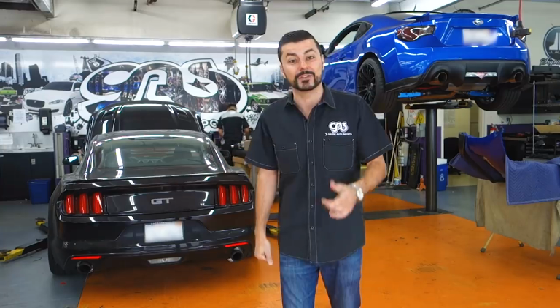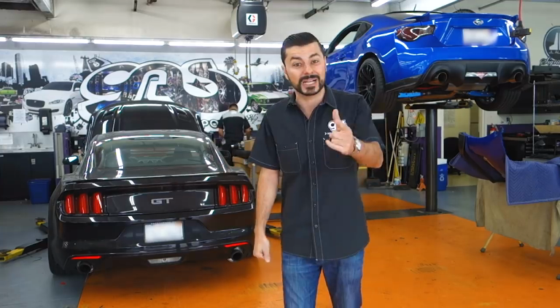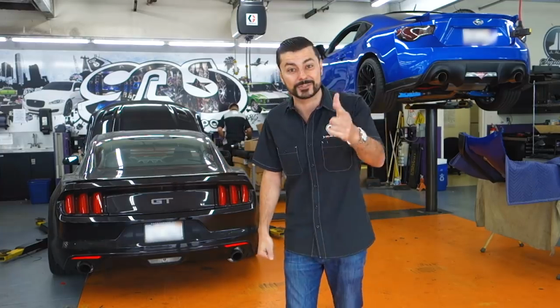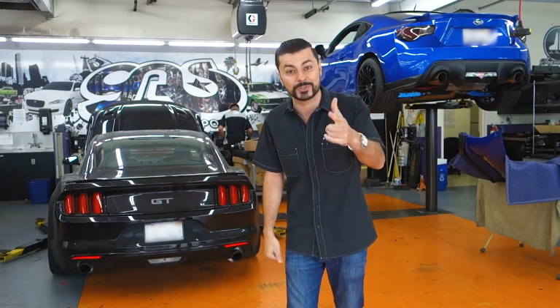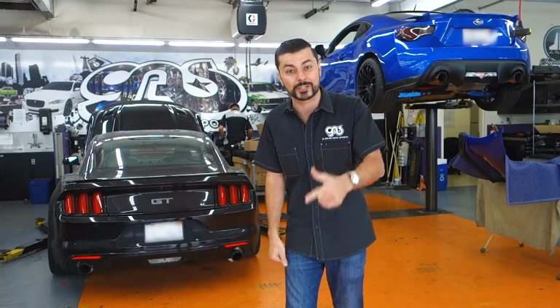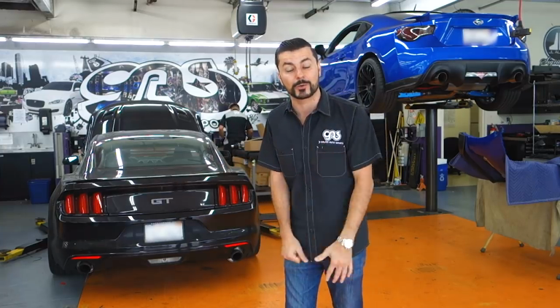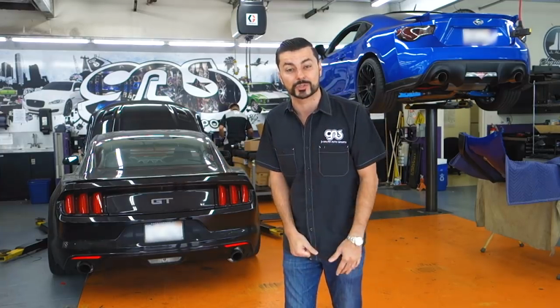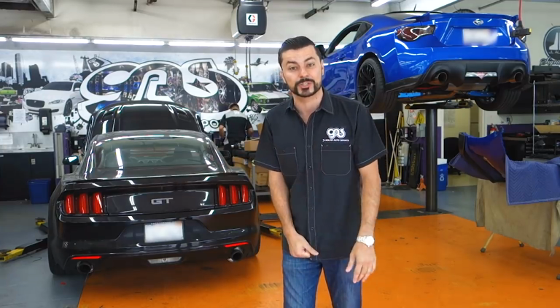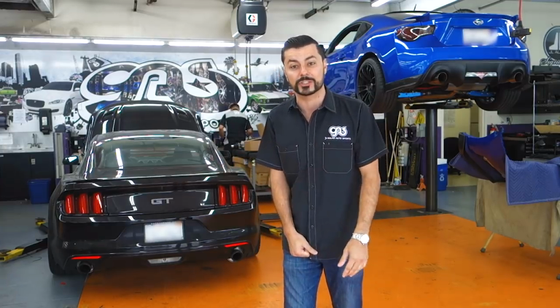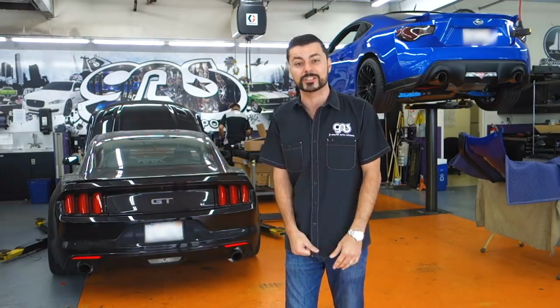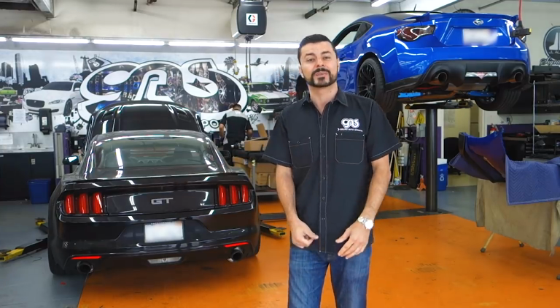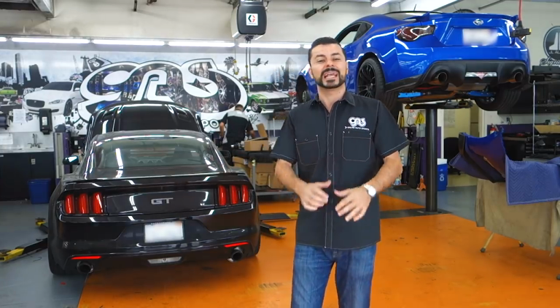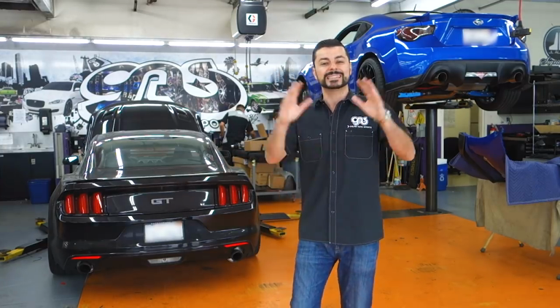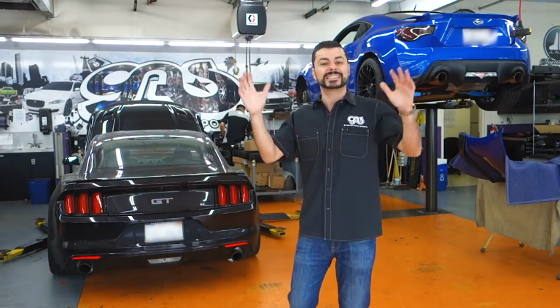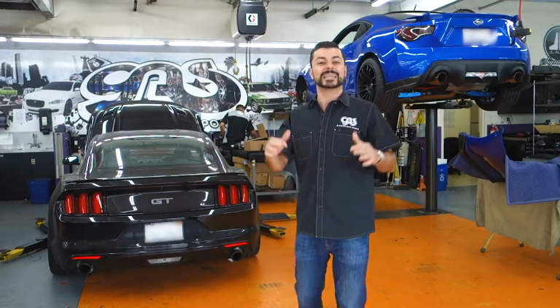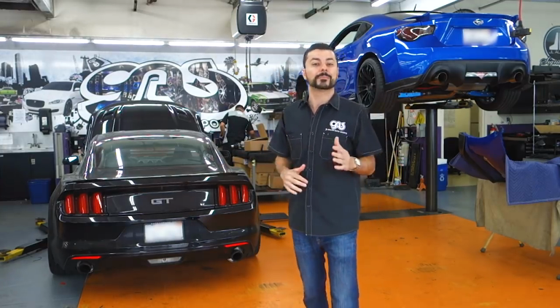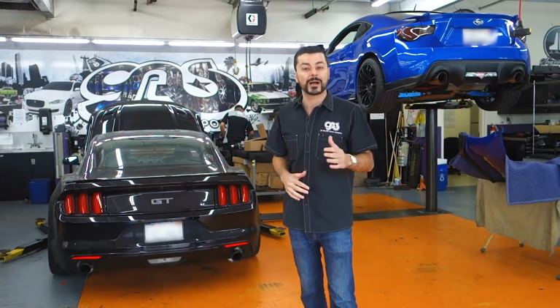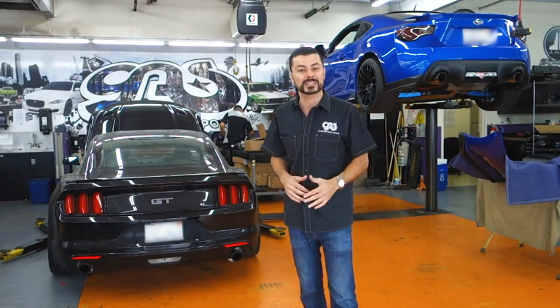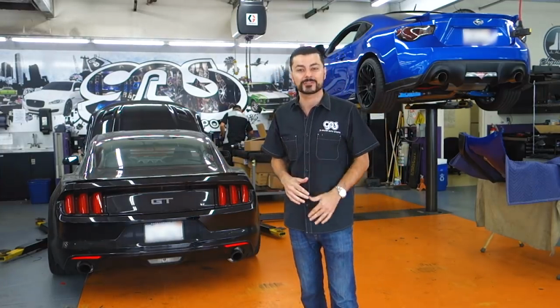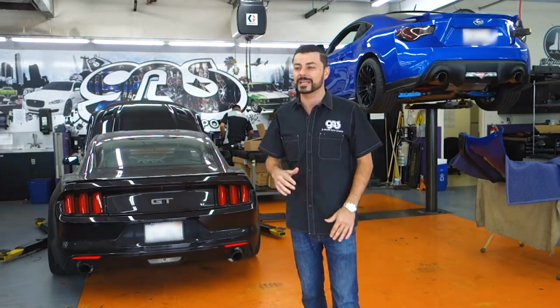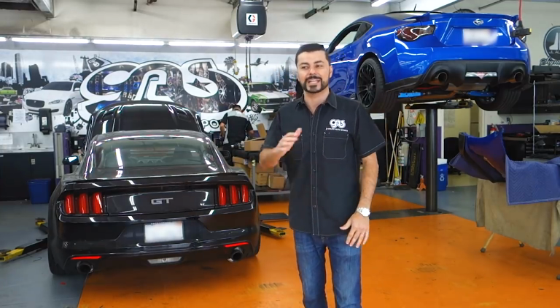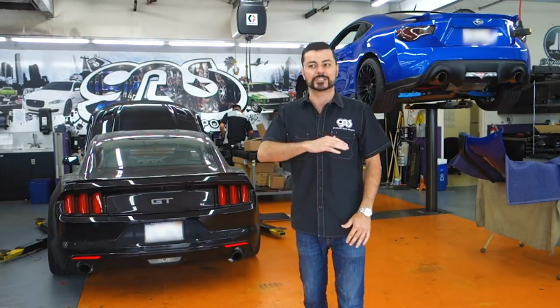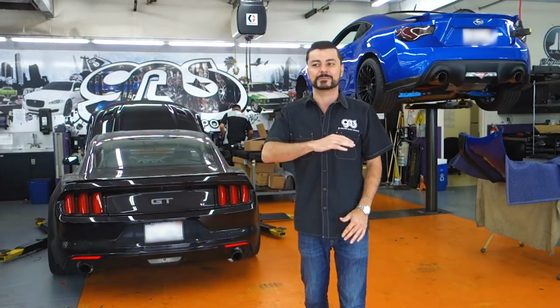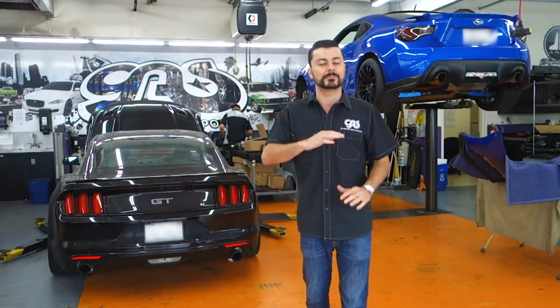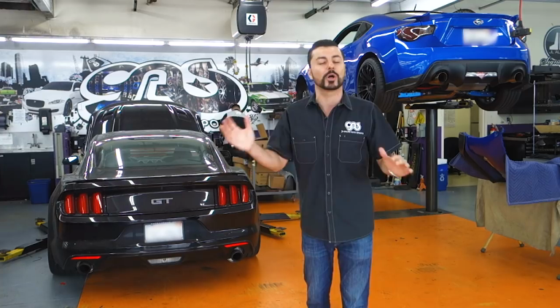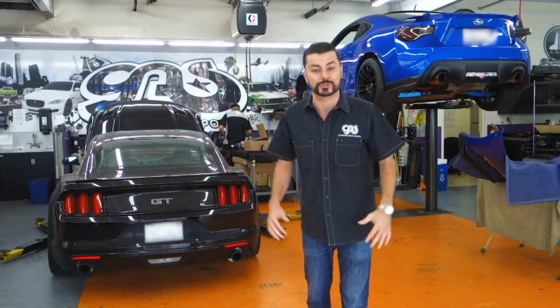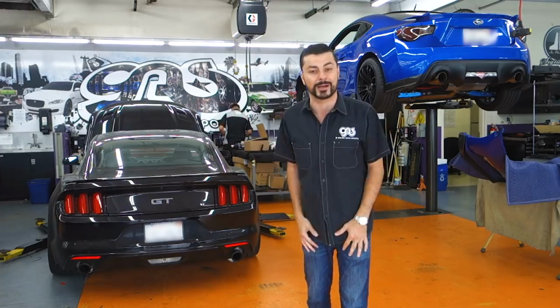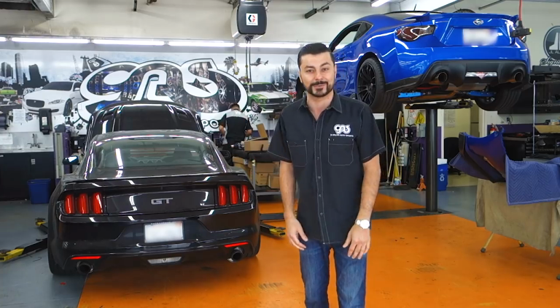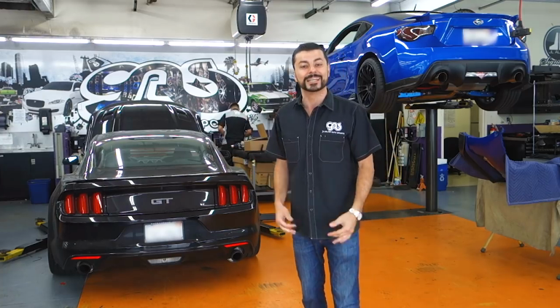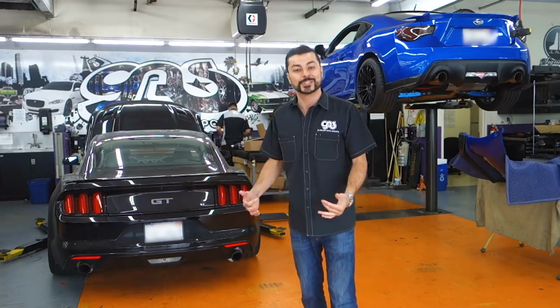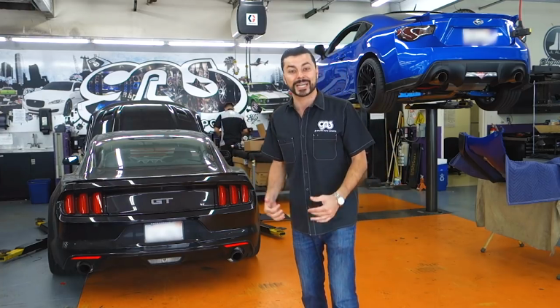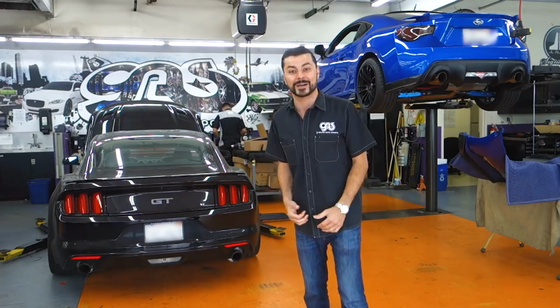If you guys have ever driven a car with a supercharger, it's insane. The power delivery just blows your mind away. Check it out.